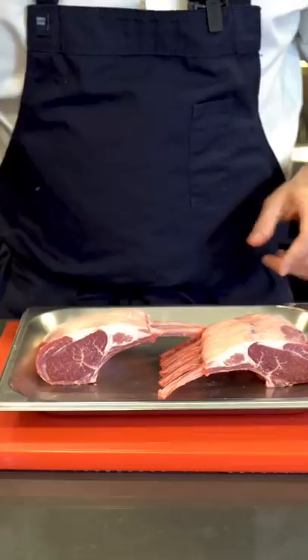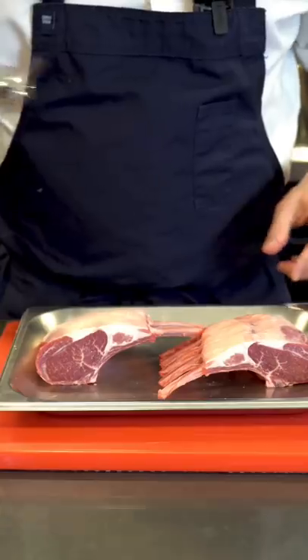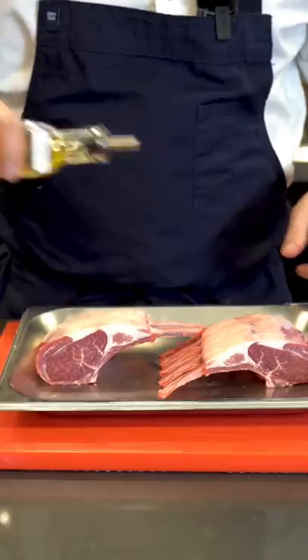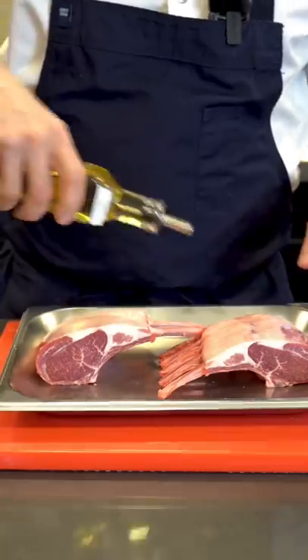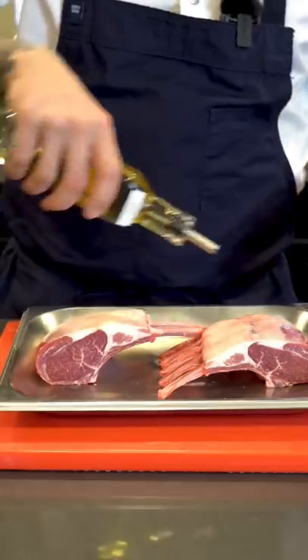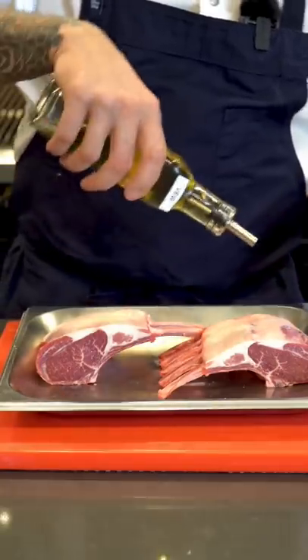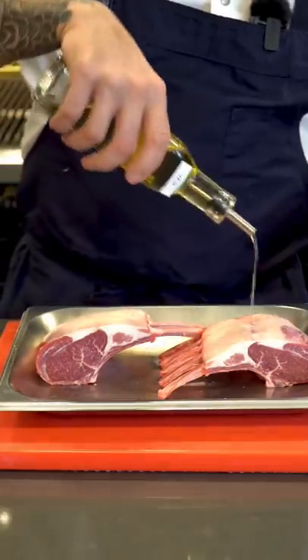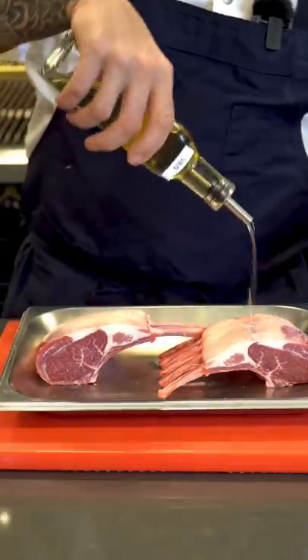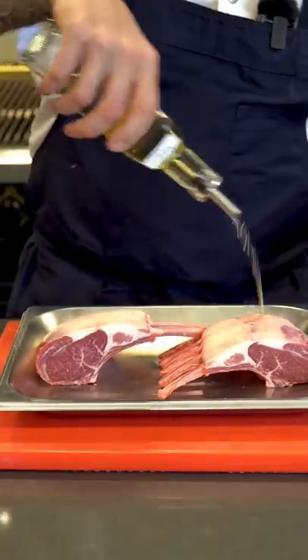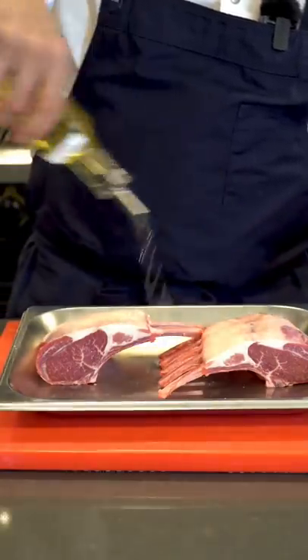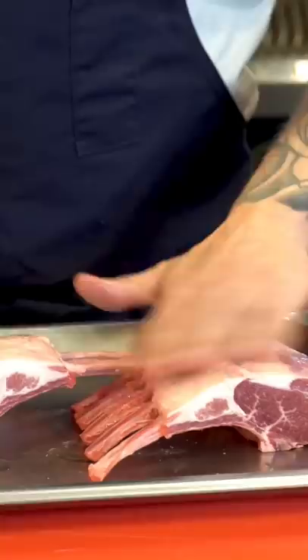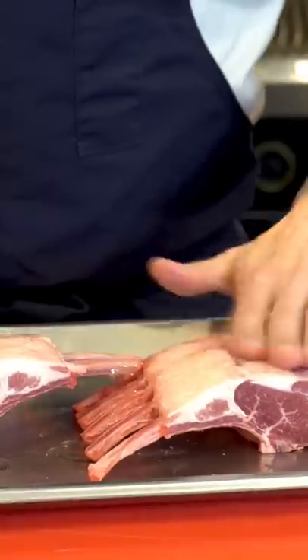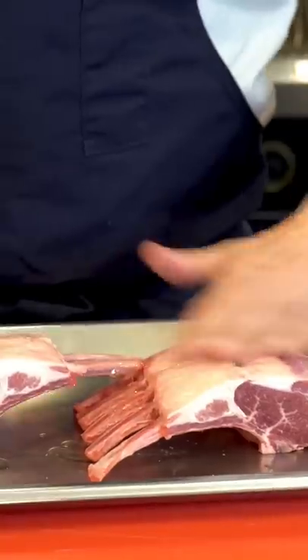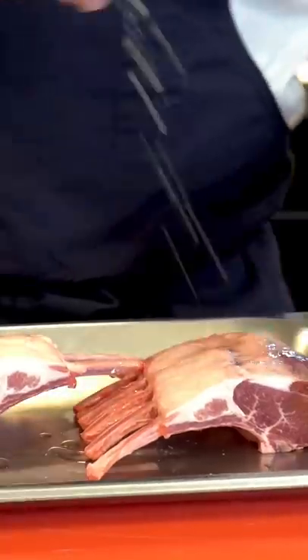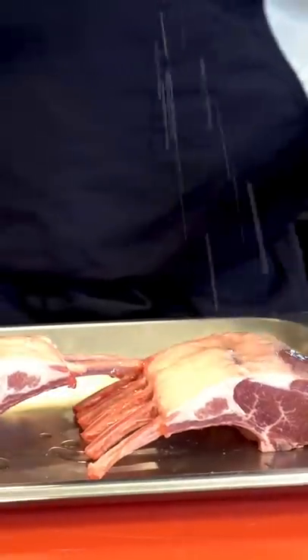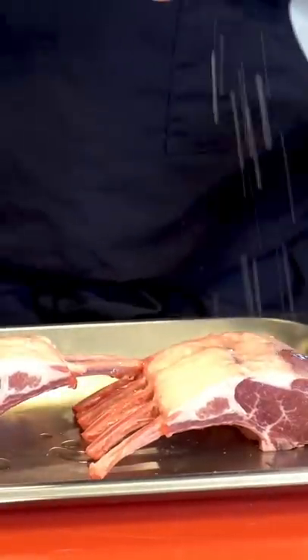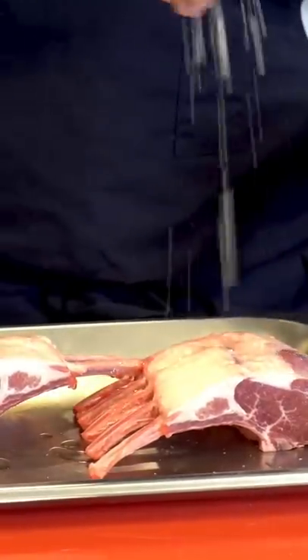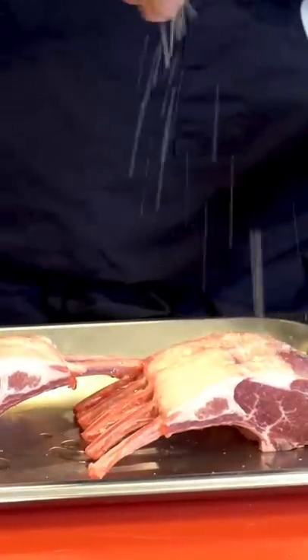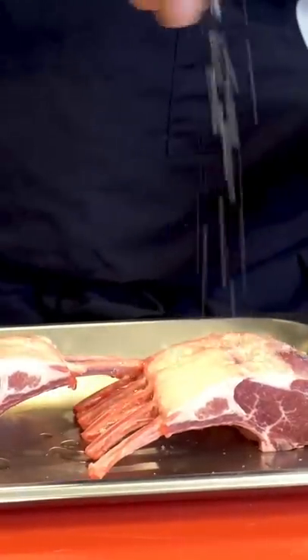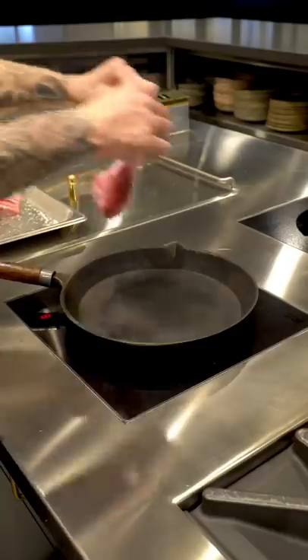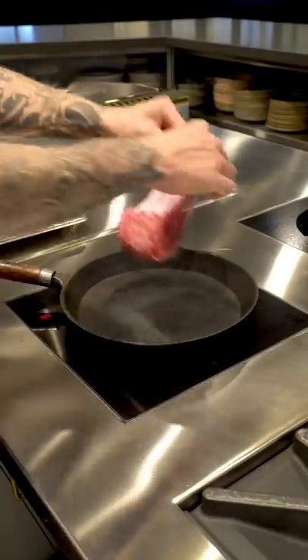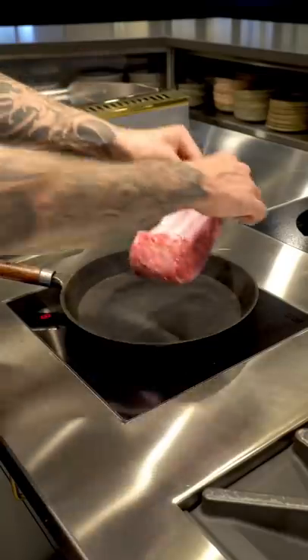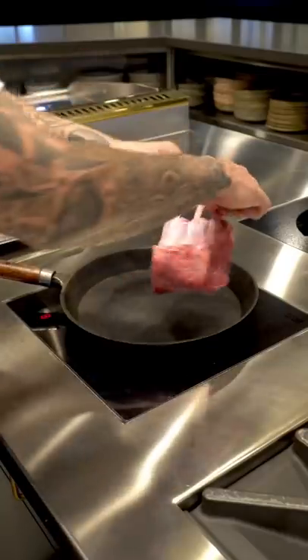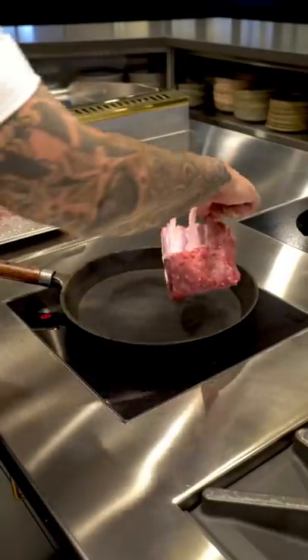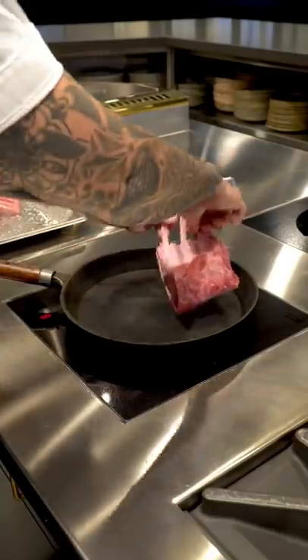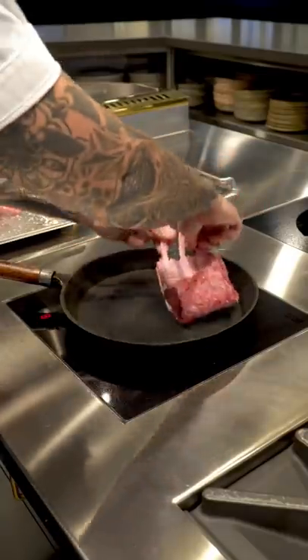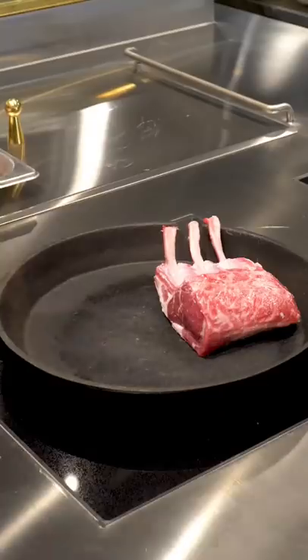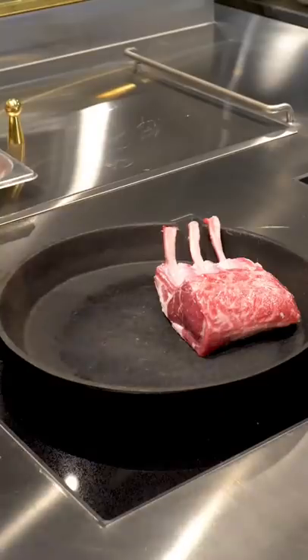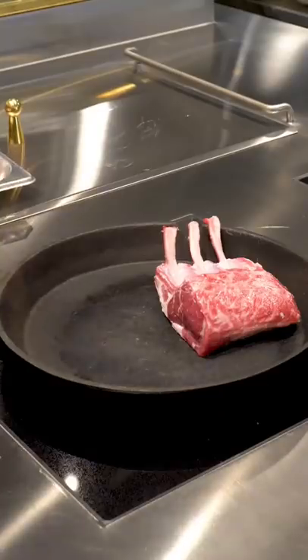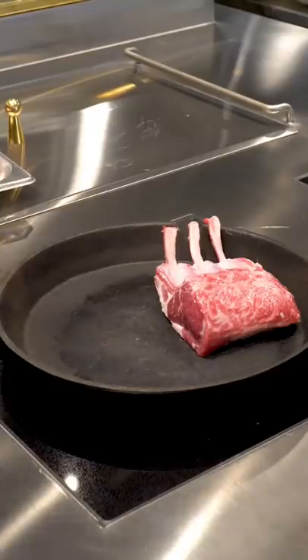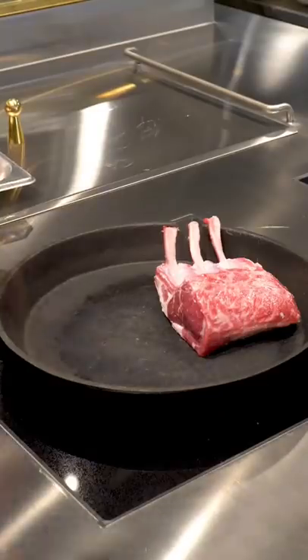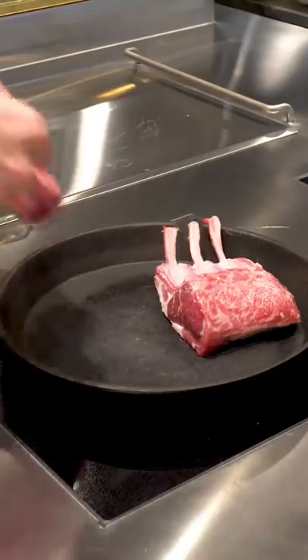We're just going to cook this super simply today. Just going to season it with salt, medium hot pan. Let's get some colour on it.